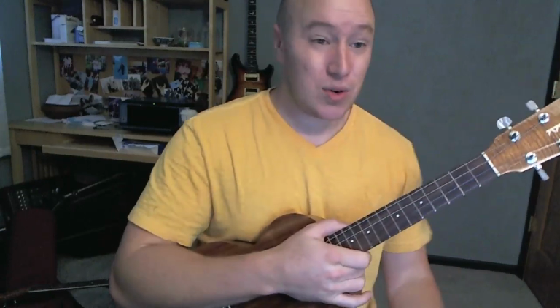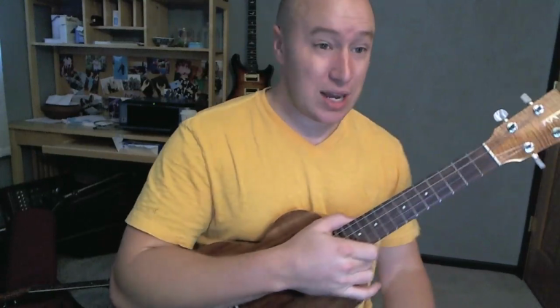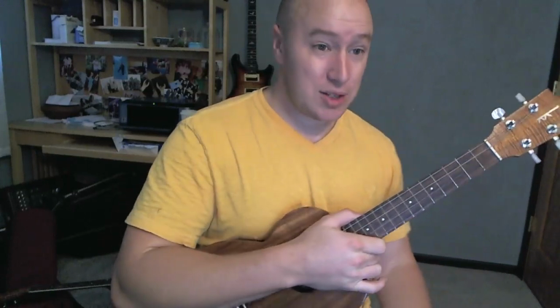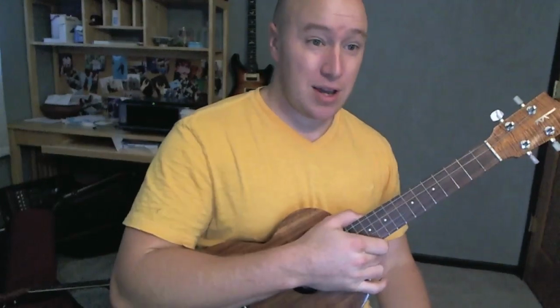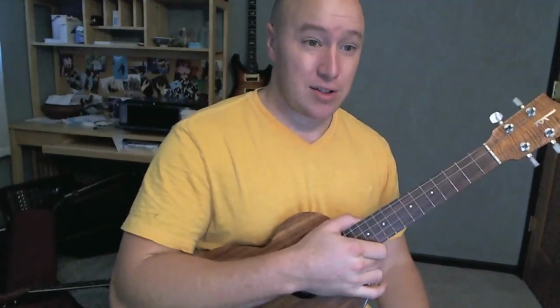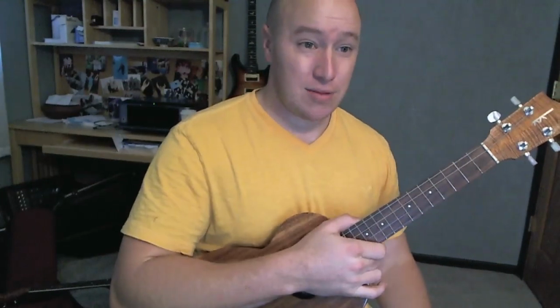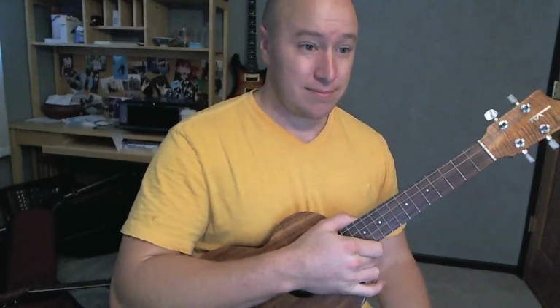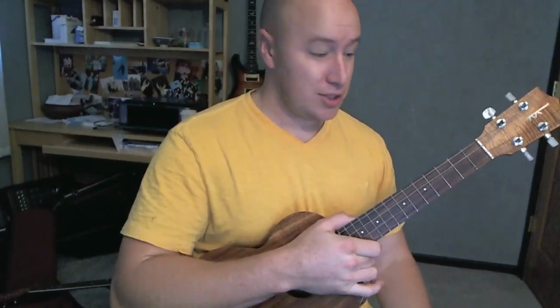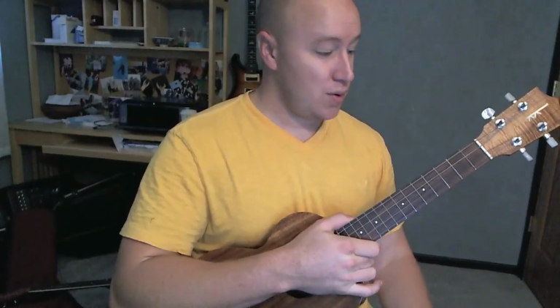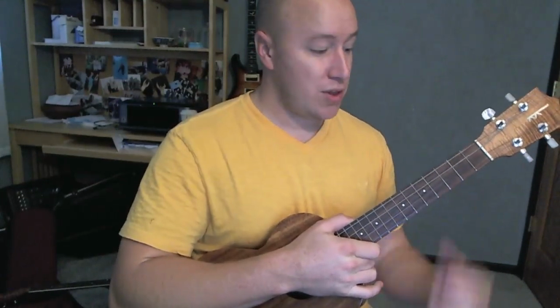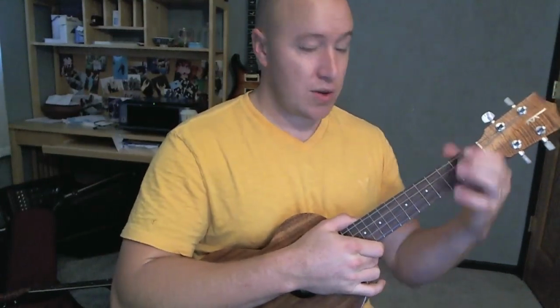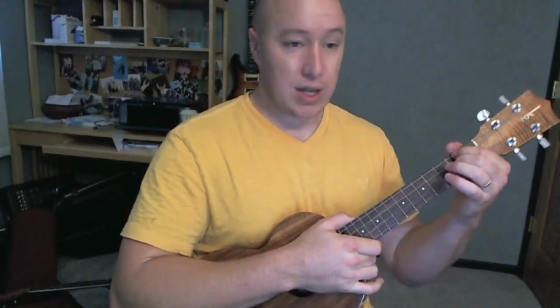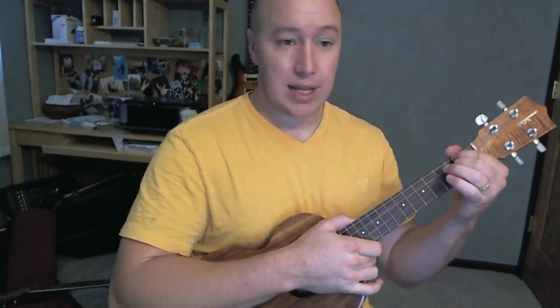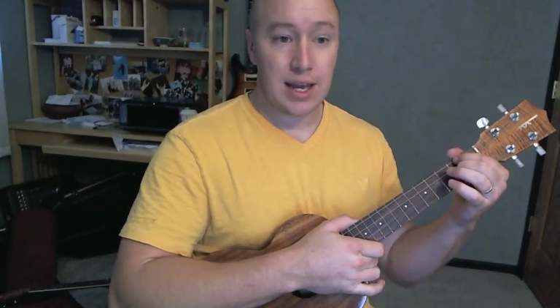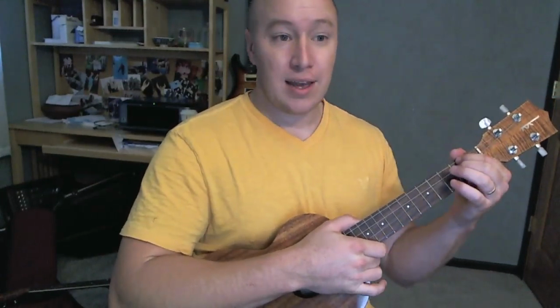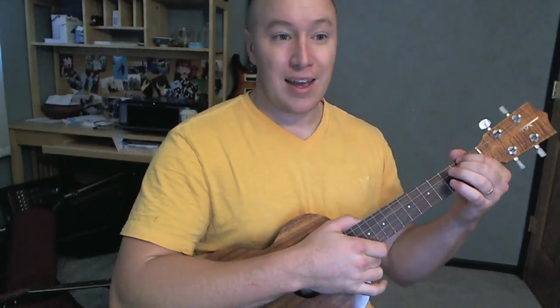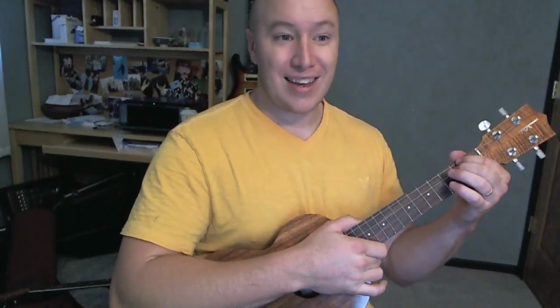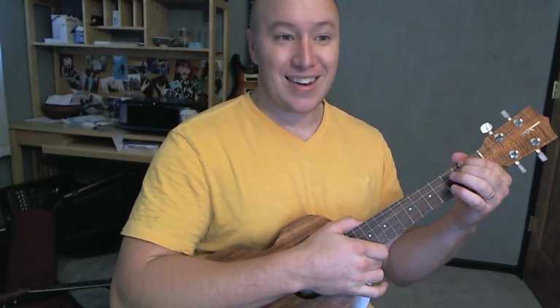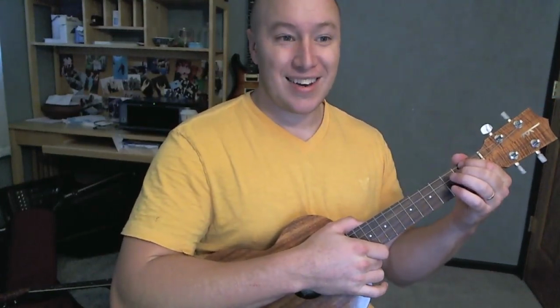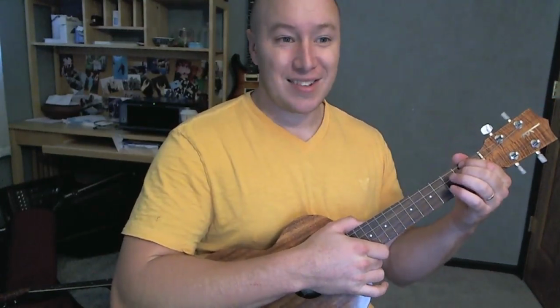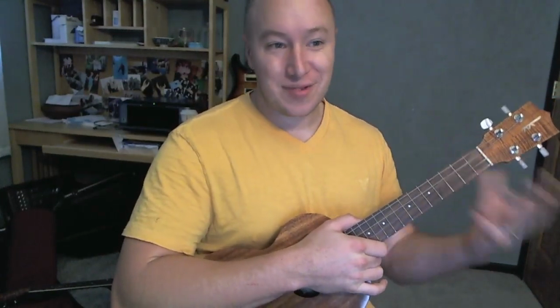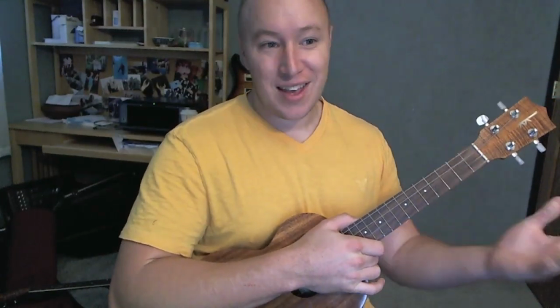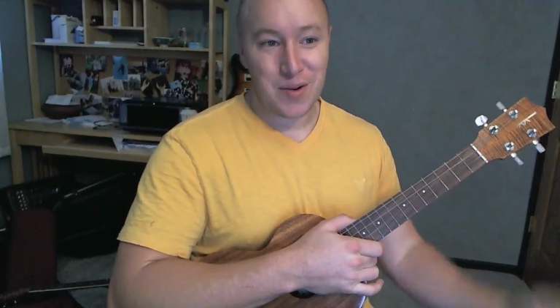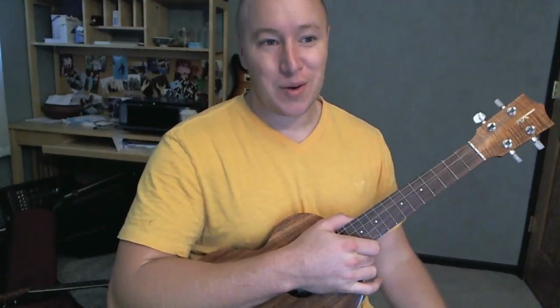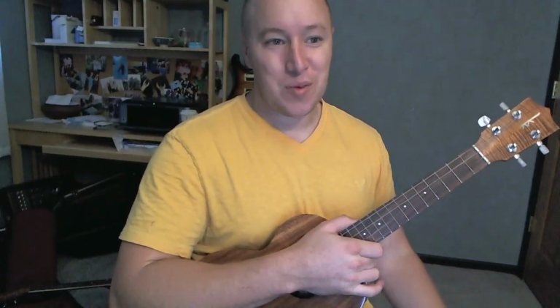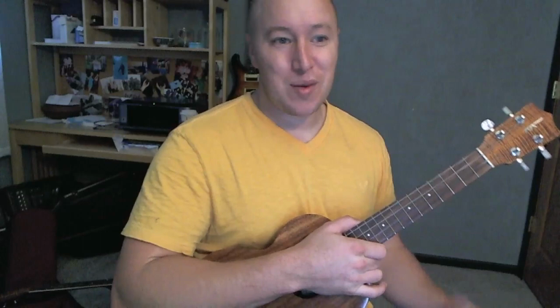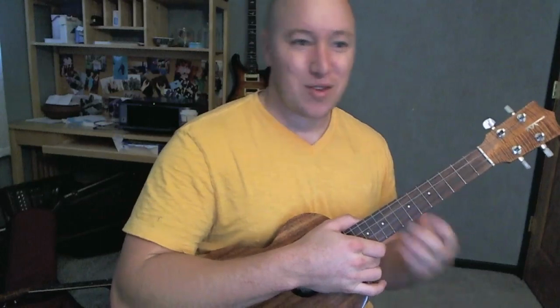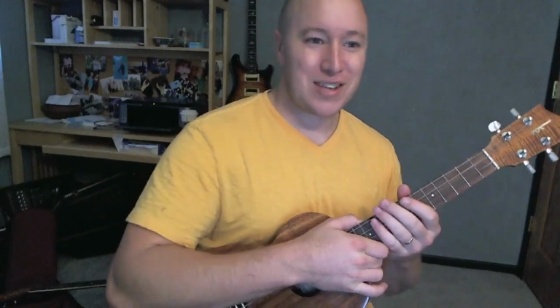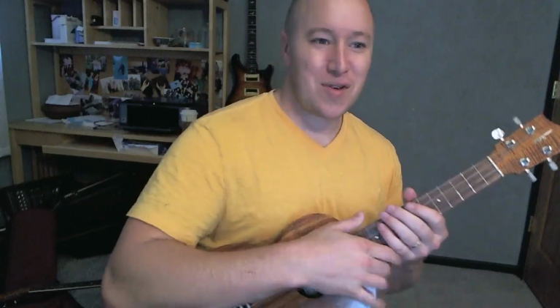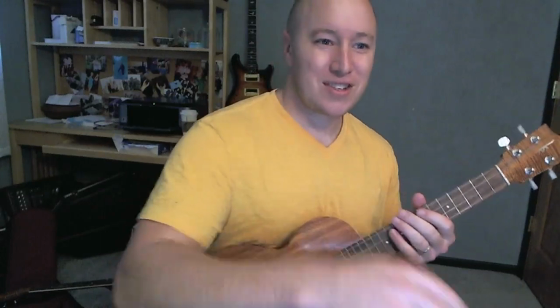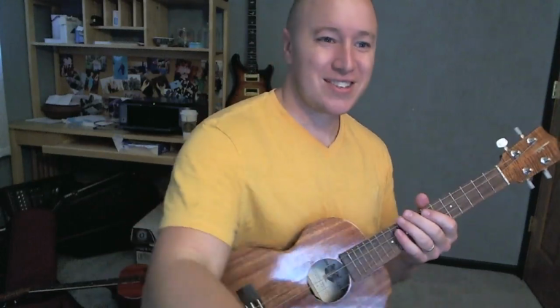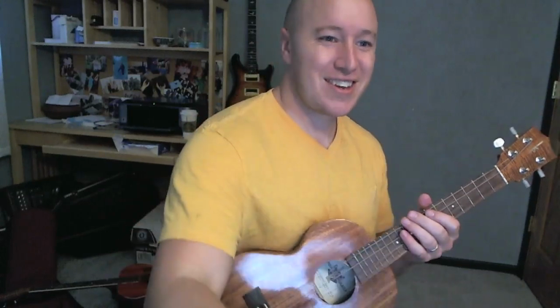So not too bad a song to do on the ukulele. Hope it helps. Thanks for watching. See ya.